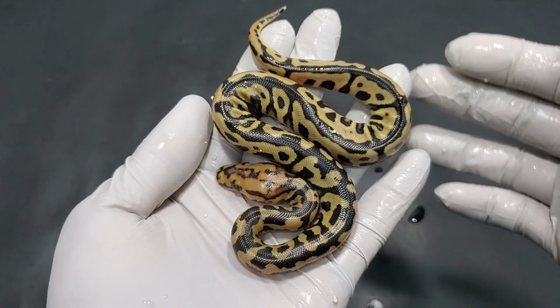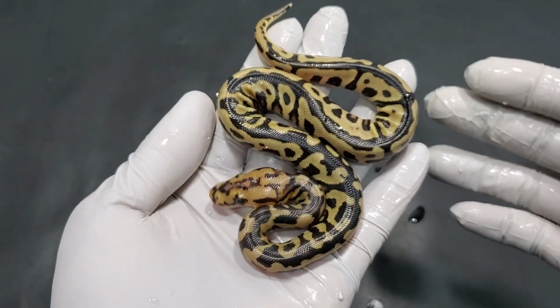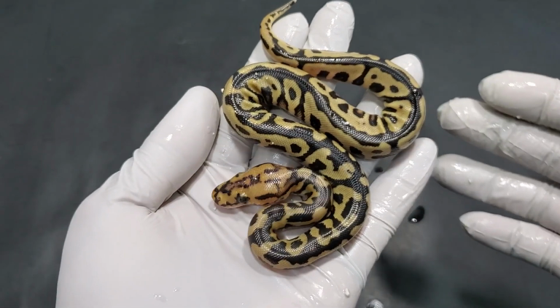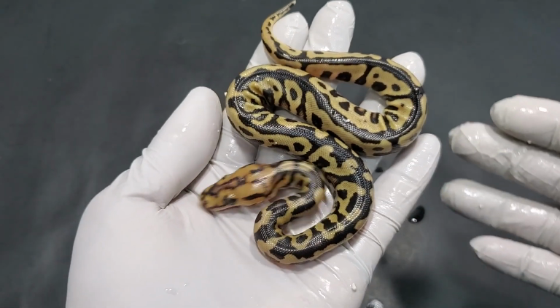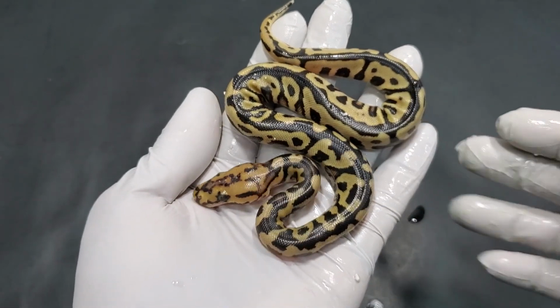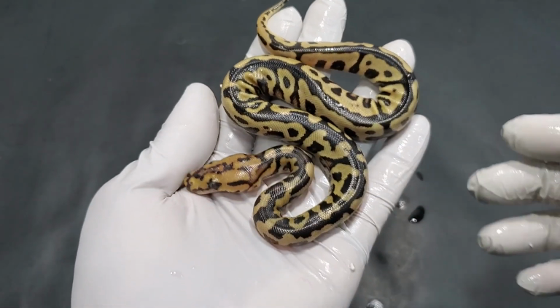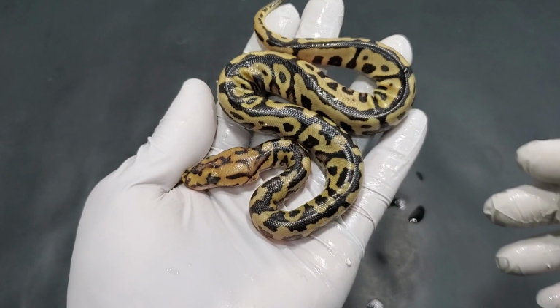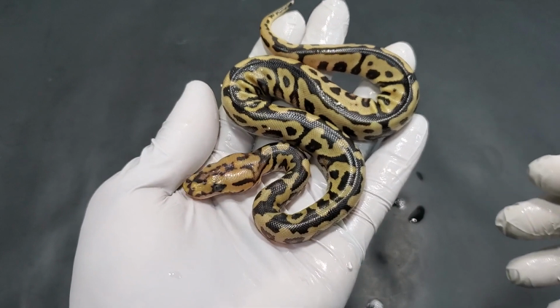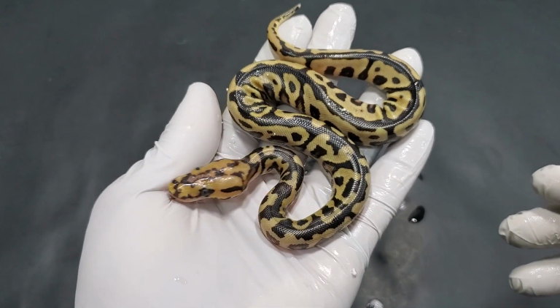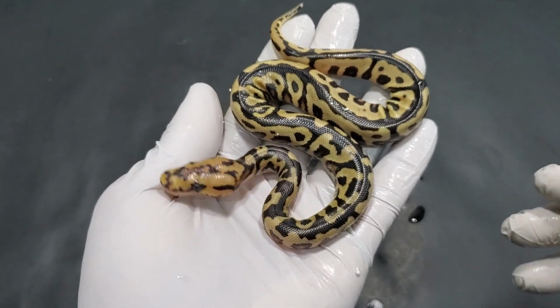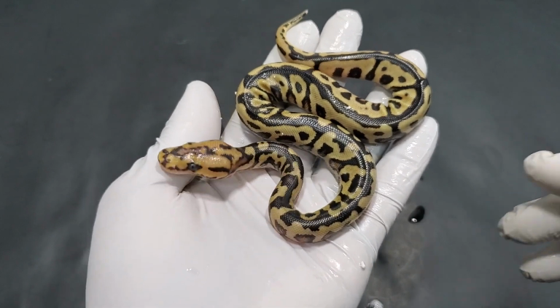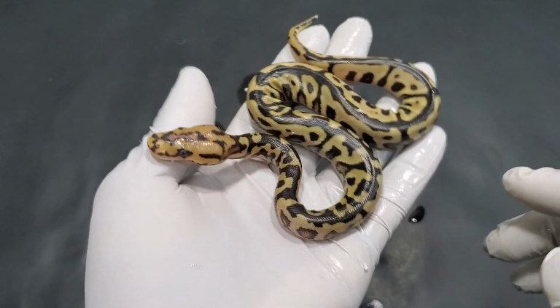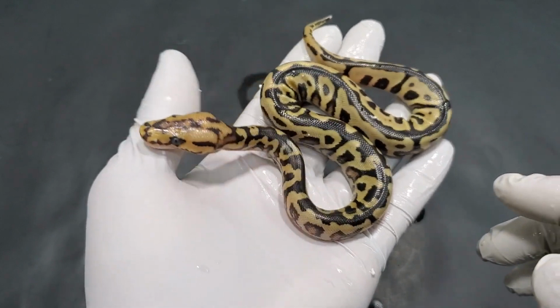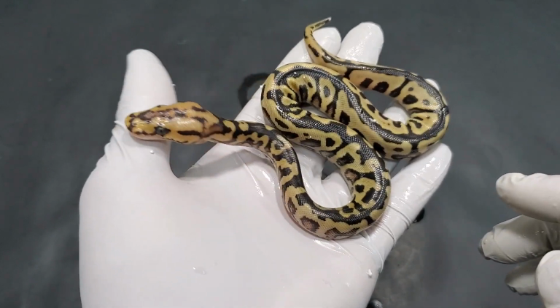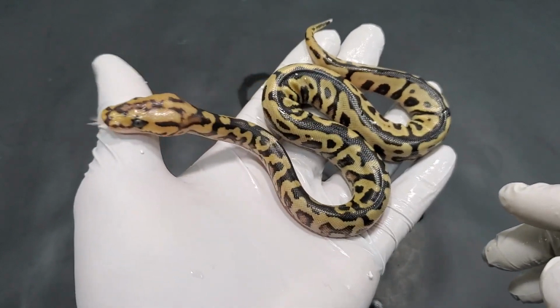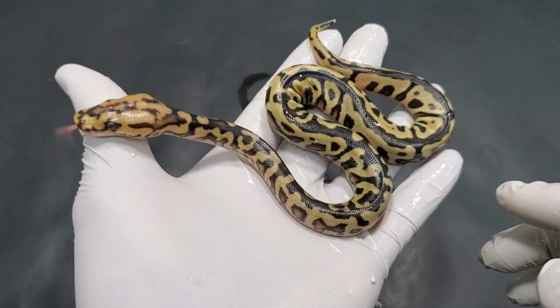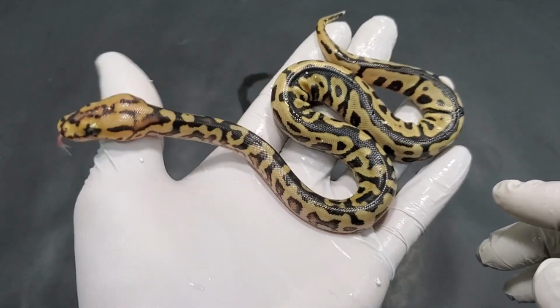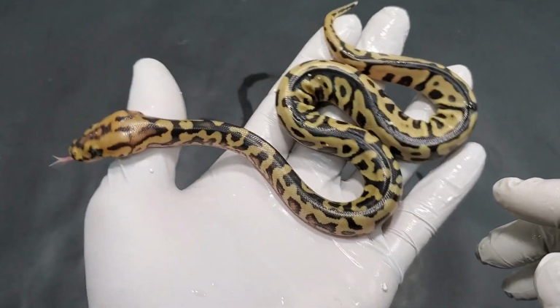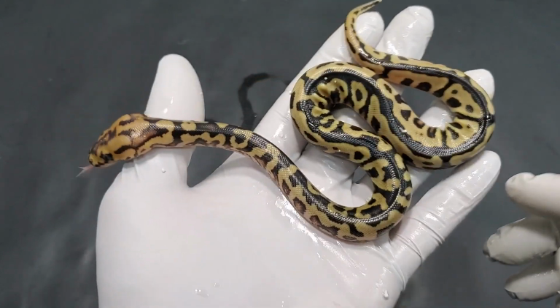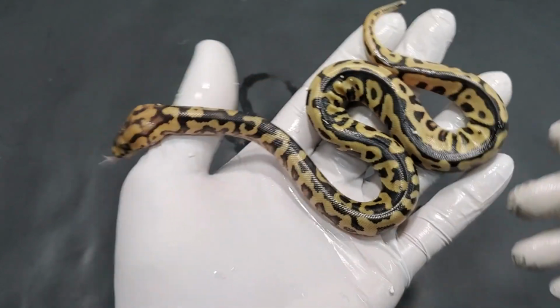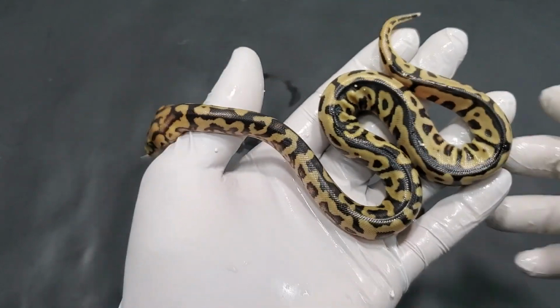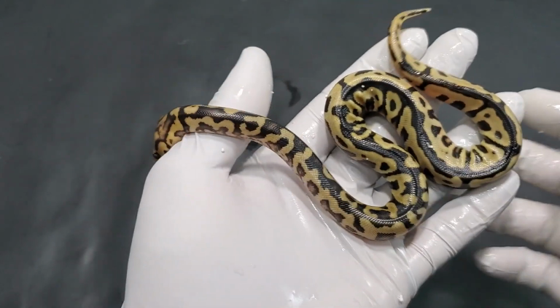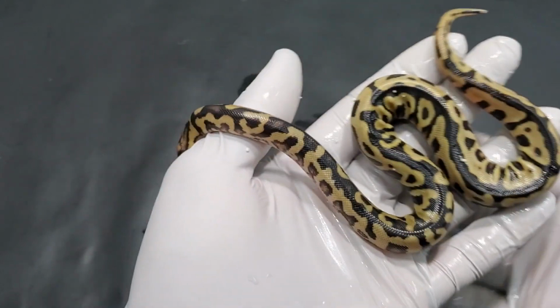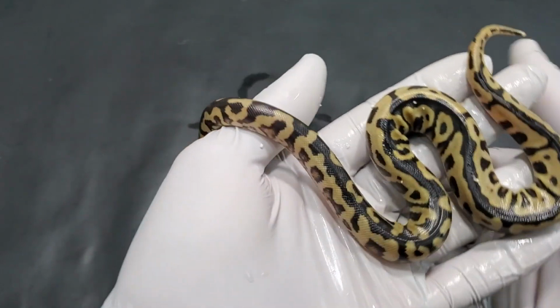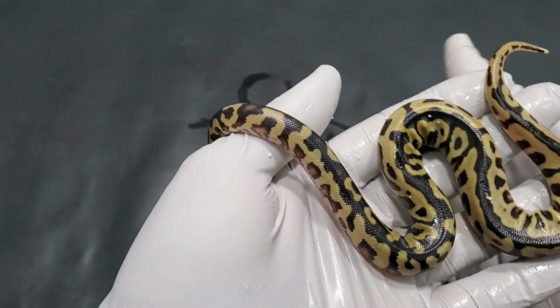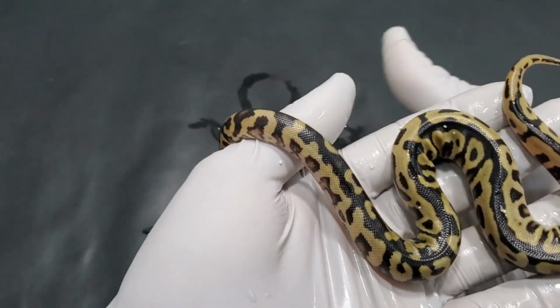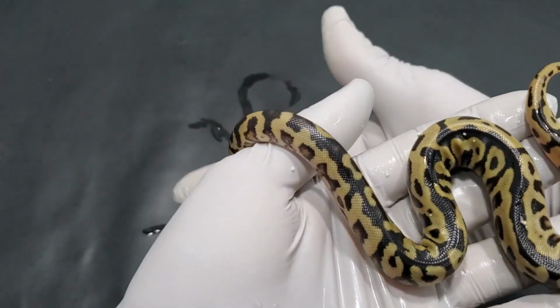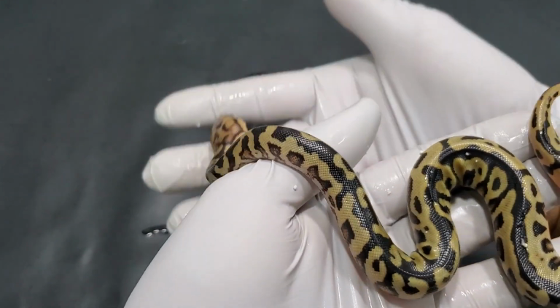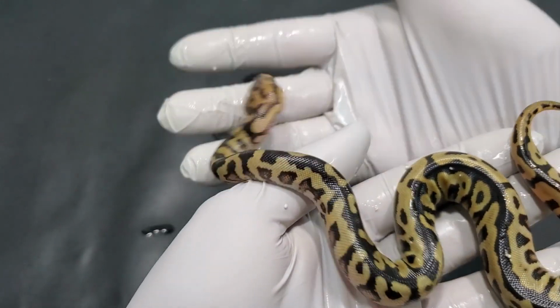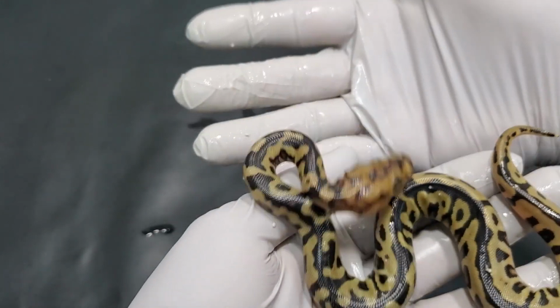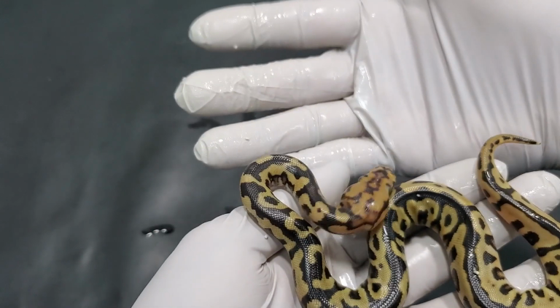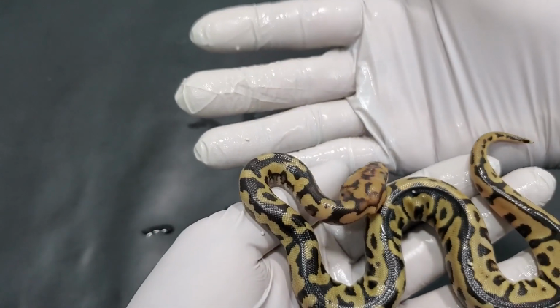Very happy with this one. Can't wait to see her after she sheds.